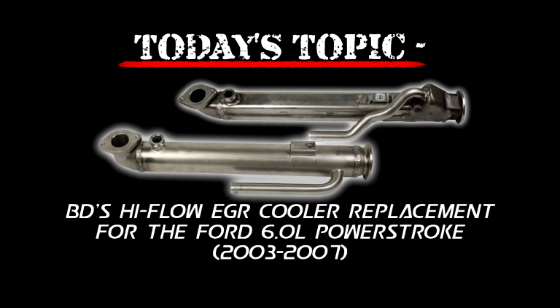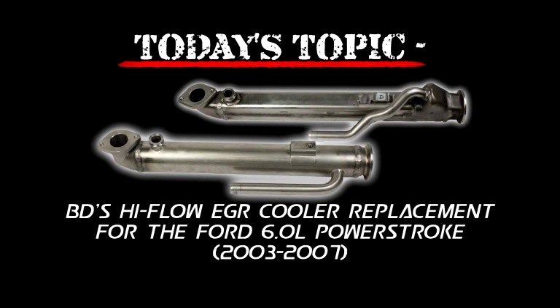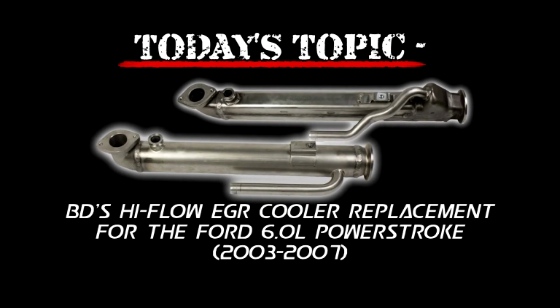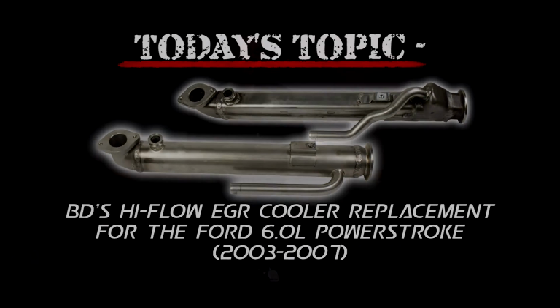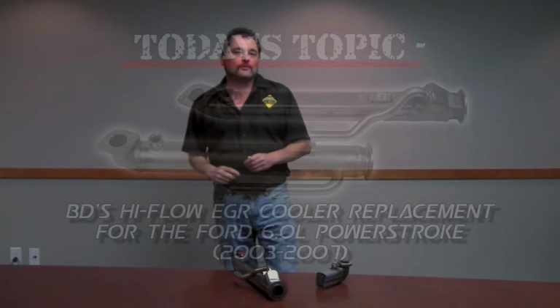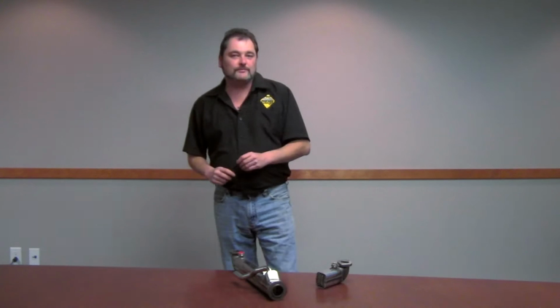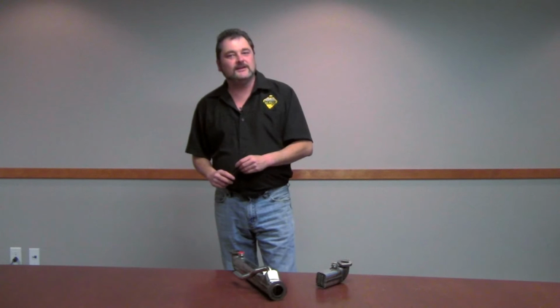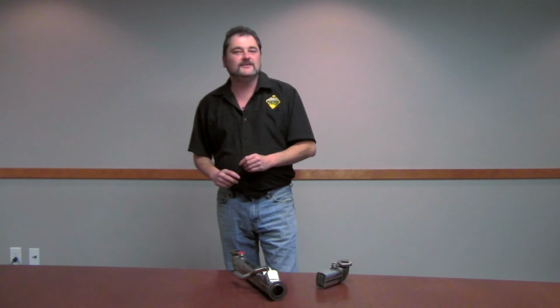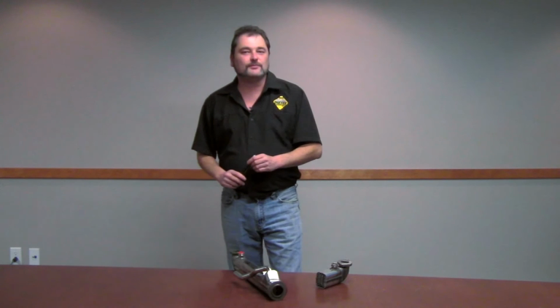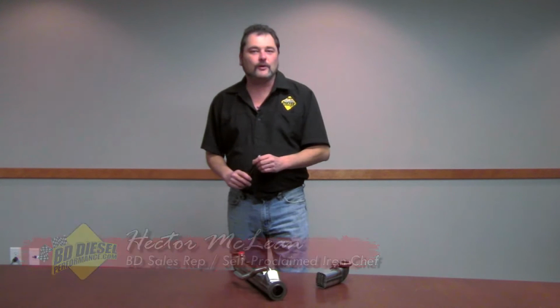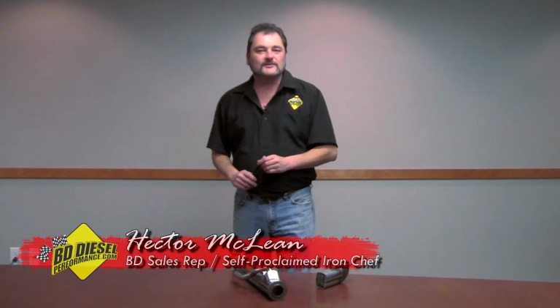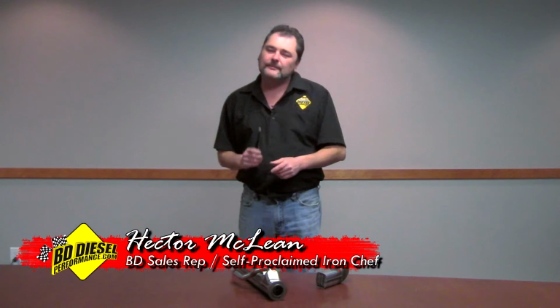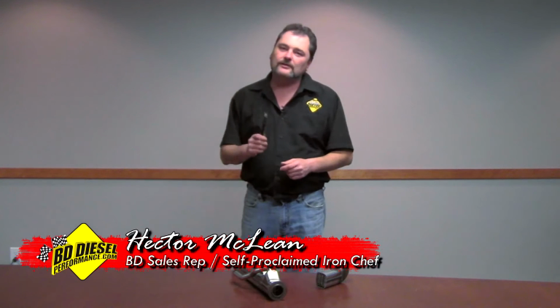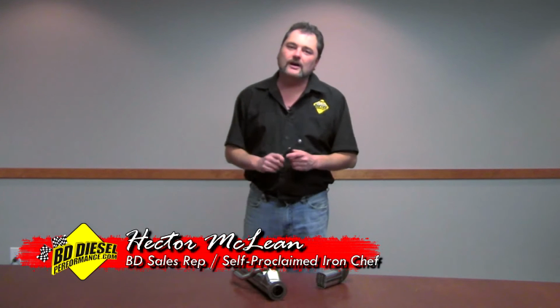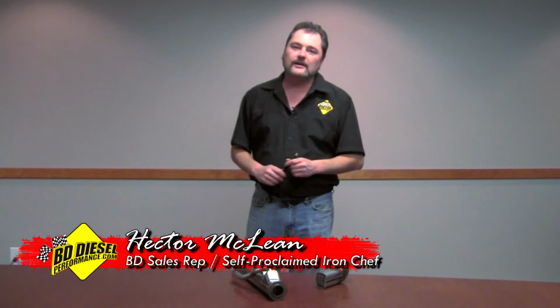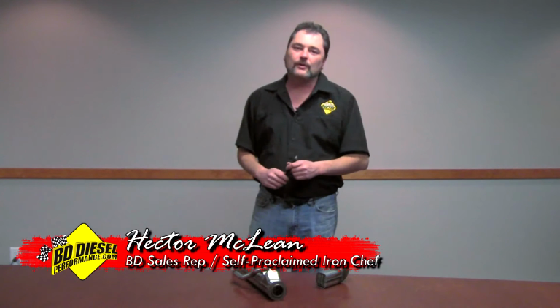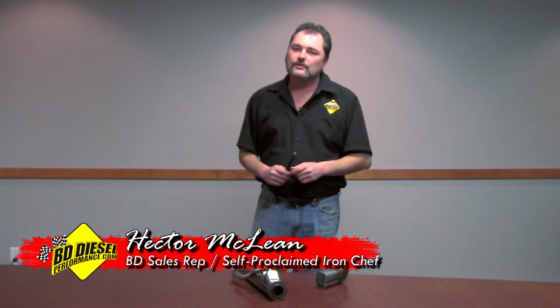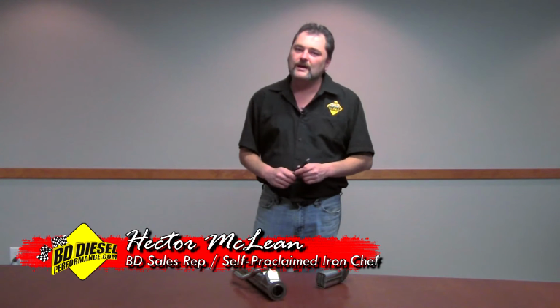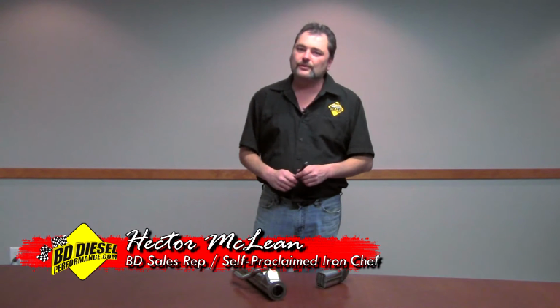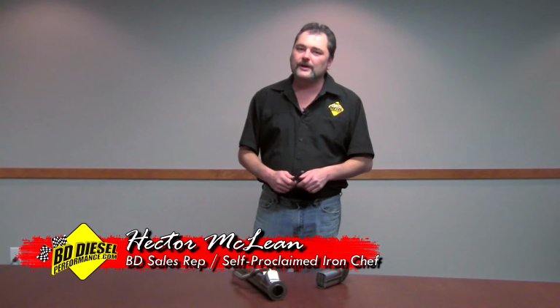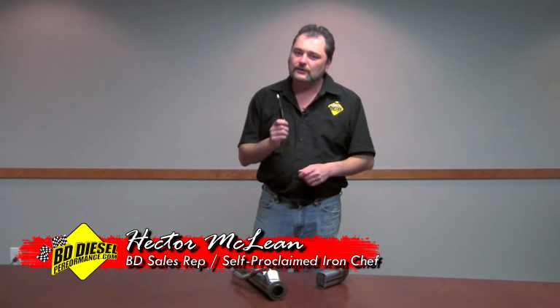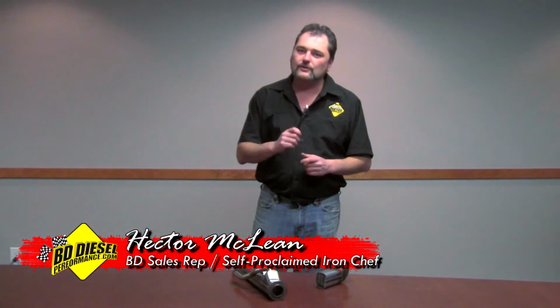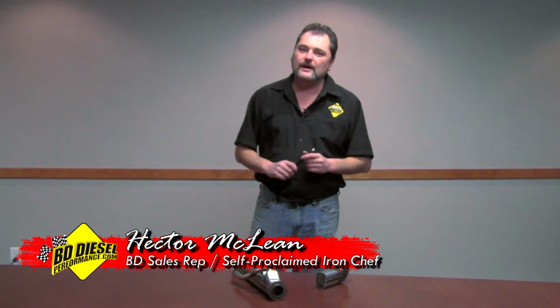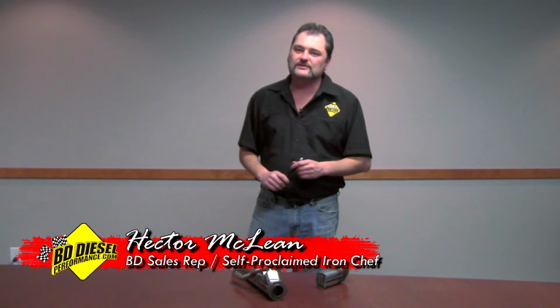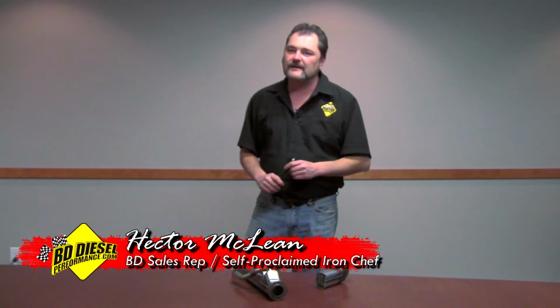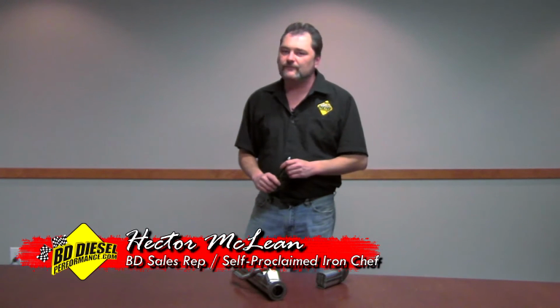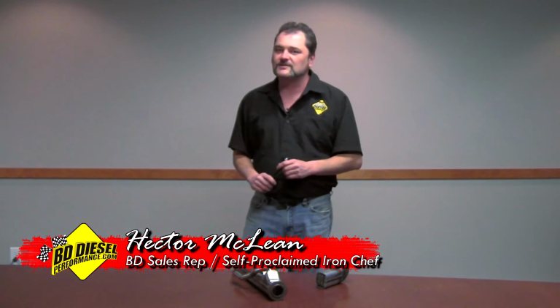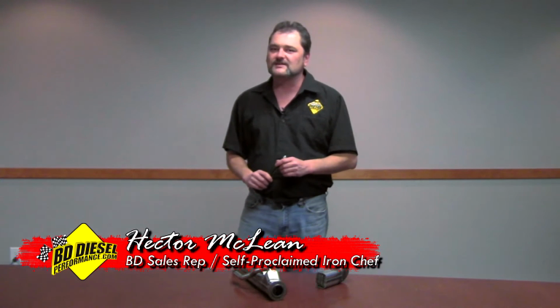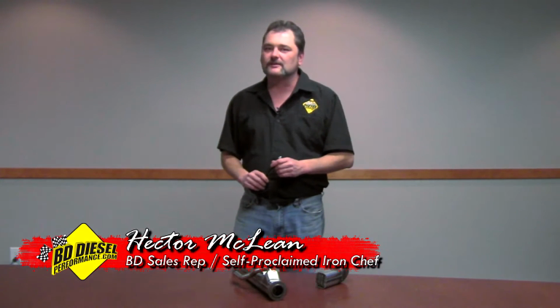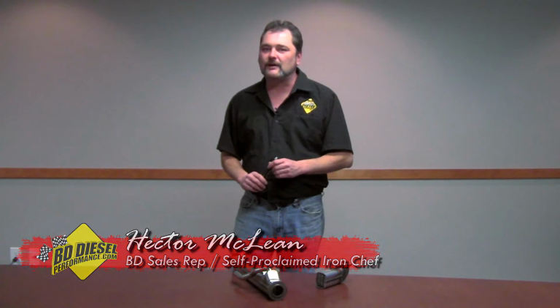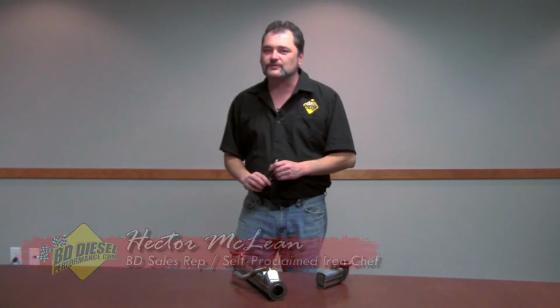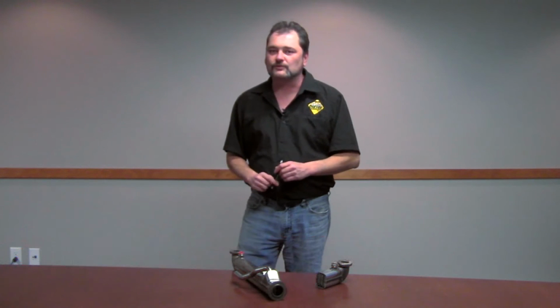Hi there, I'm Hector with BD Diesel Performance. I'm here to talk to you about 2003-2007 Ford 6L Power Strokes.